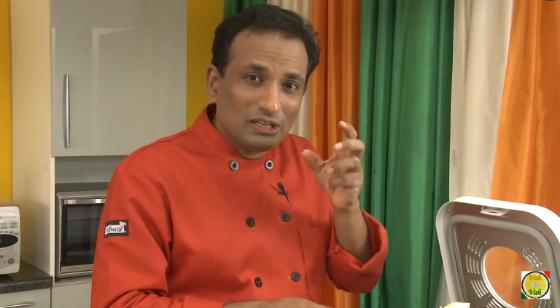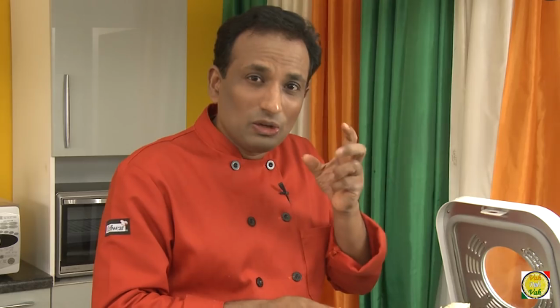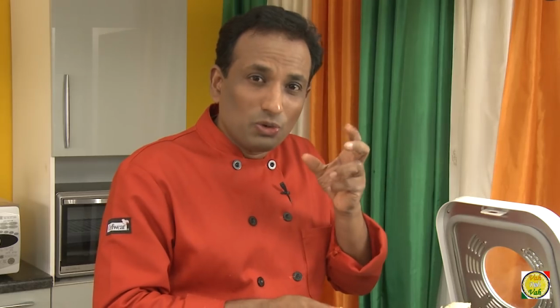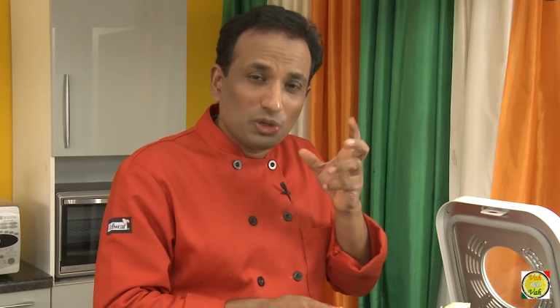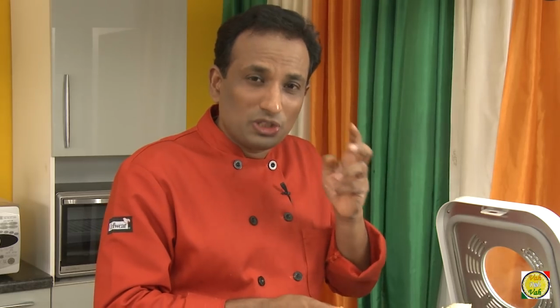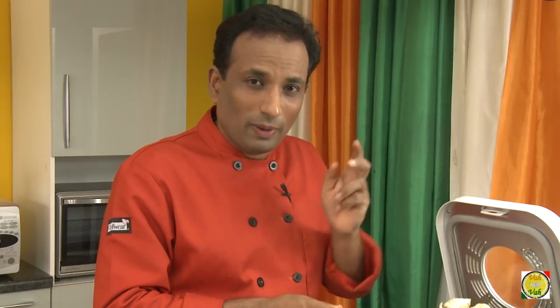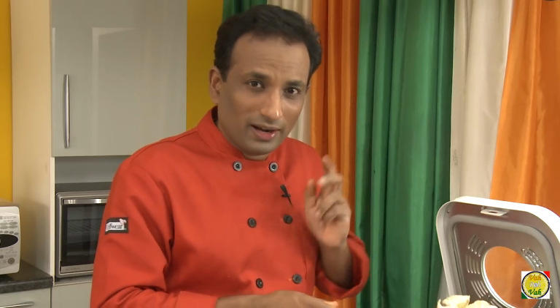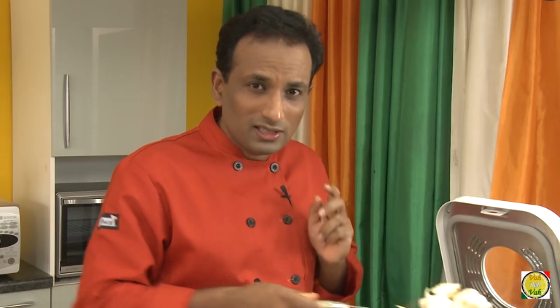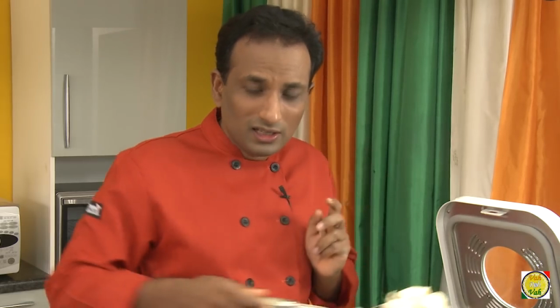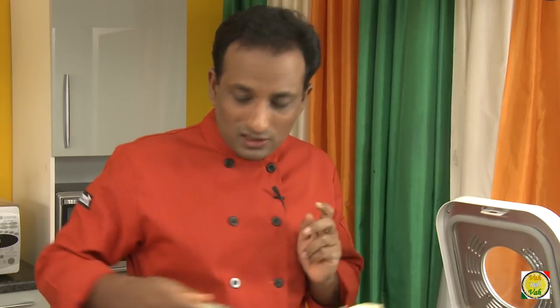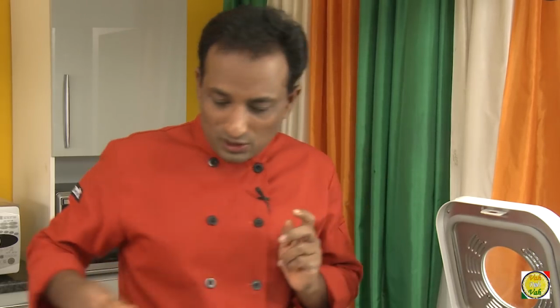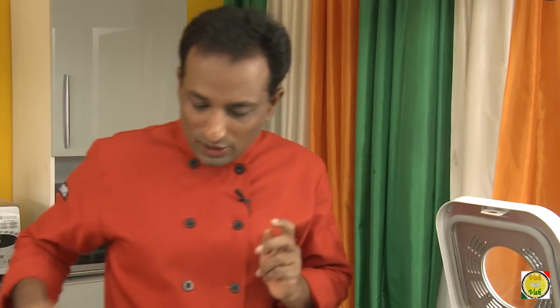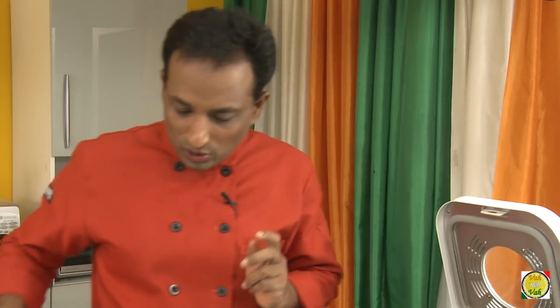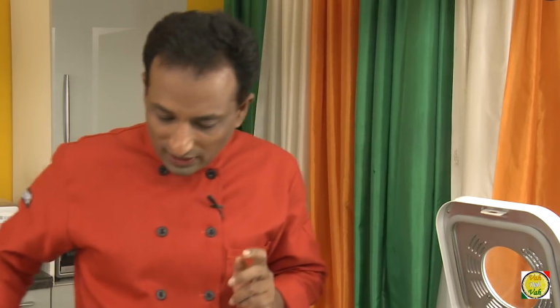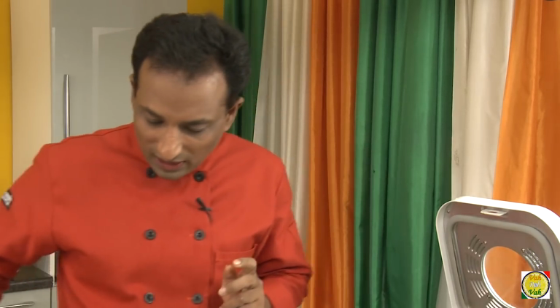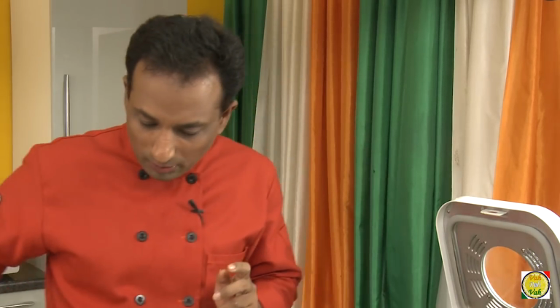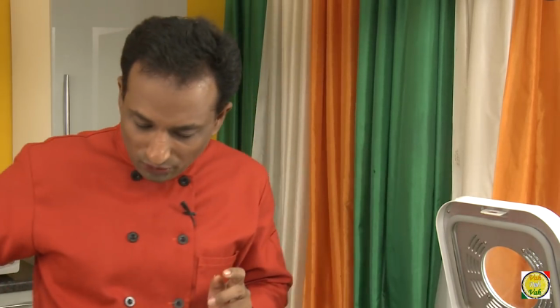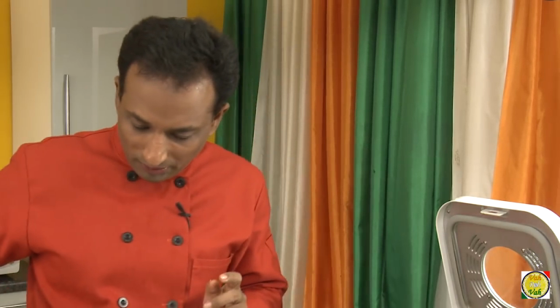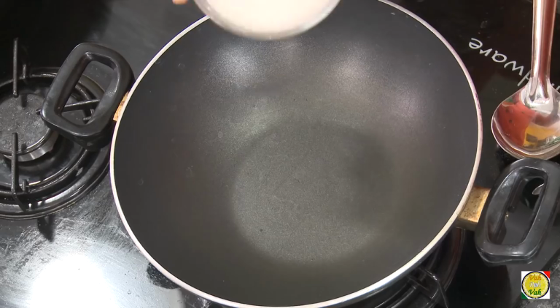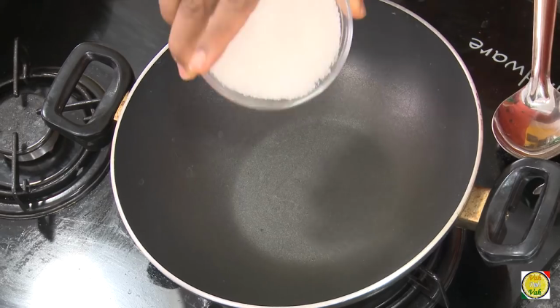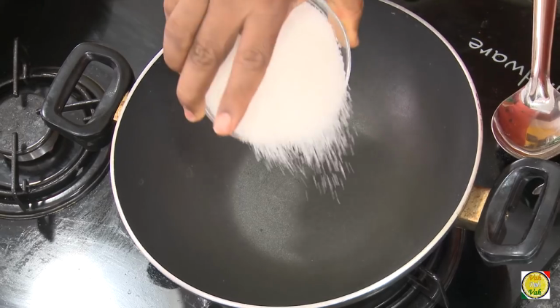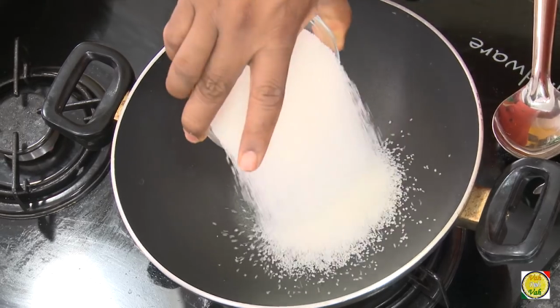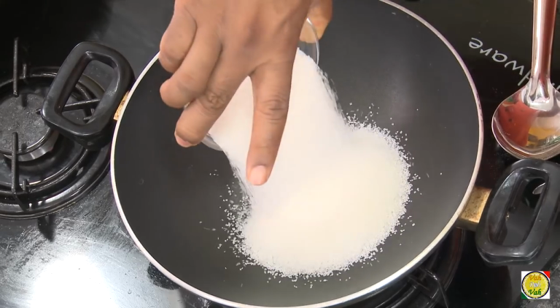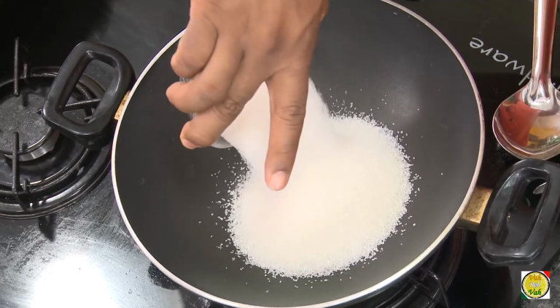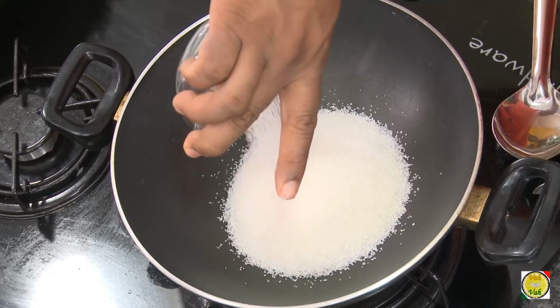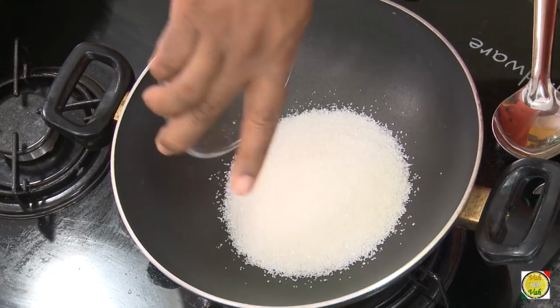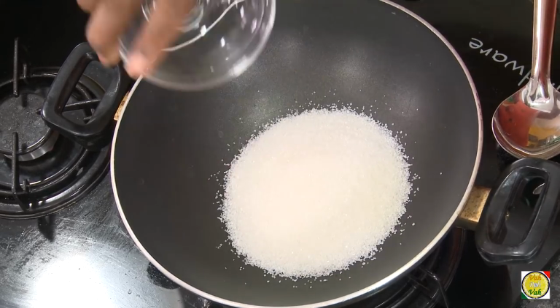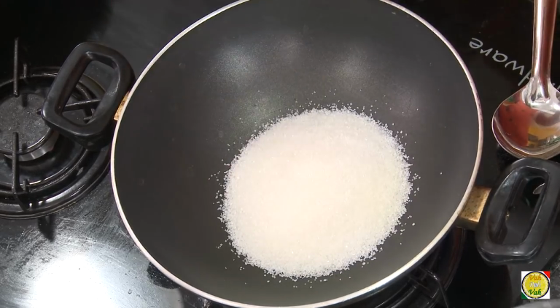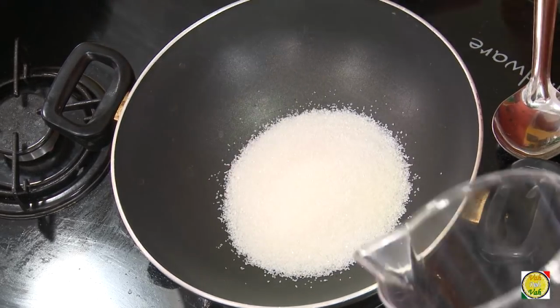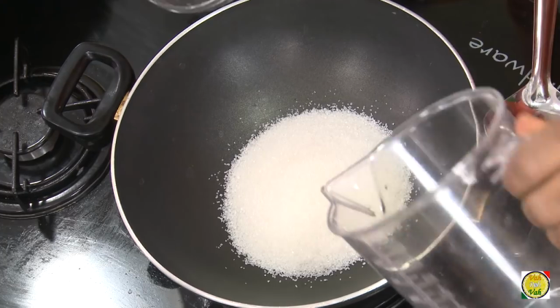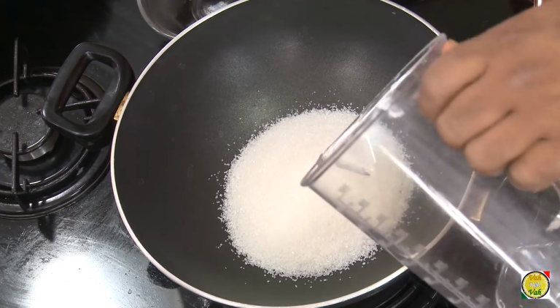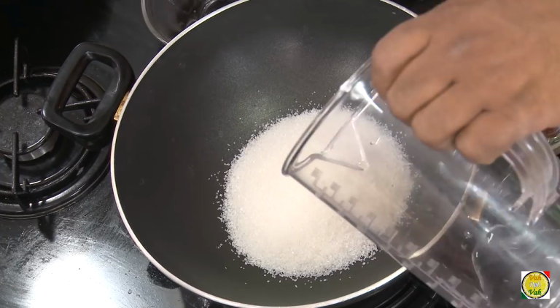For this preparation, I've used ripe bananas but they're still firm. Do not take mushy bananas — just make sure that they're a little bit firm. So now we're going to make the caramel.